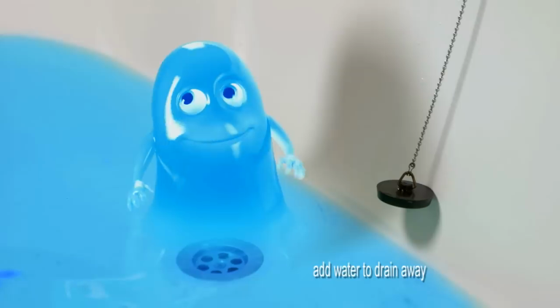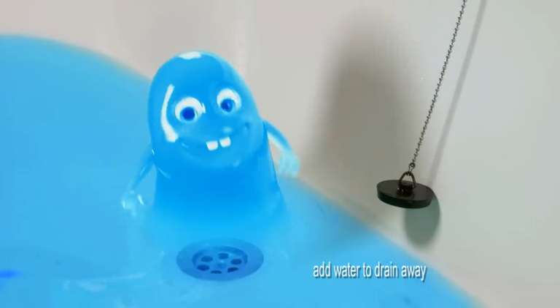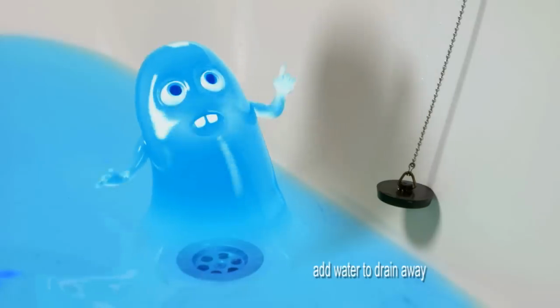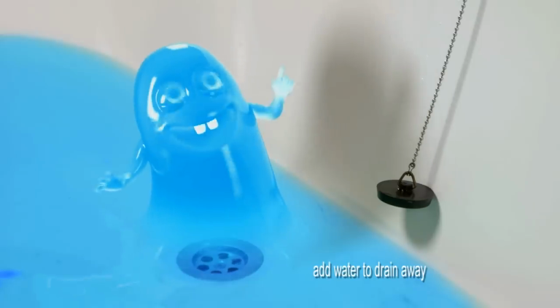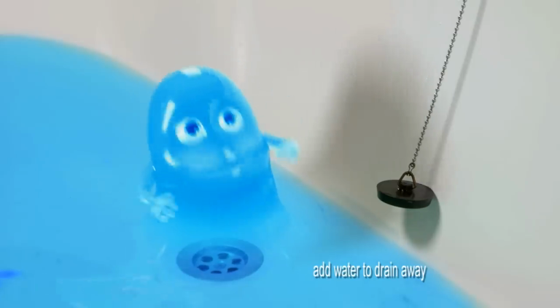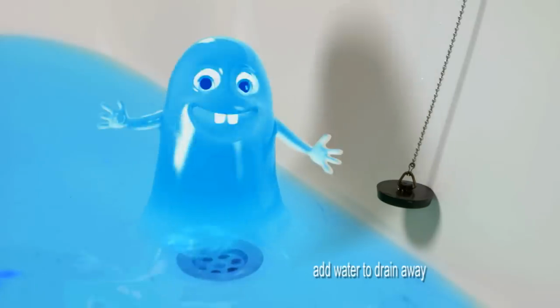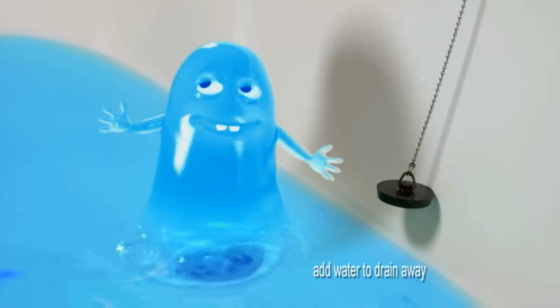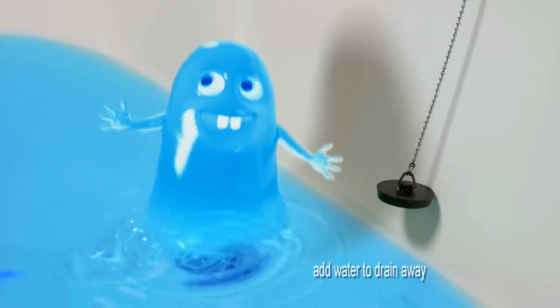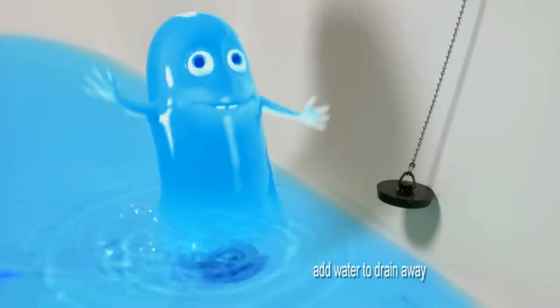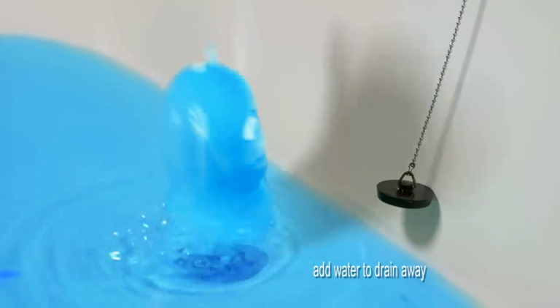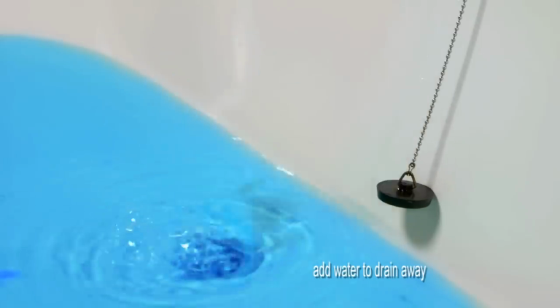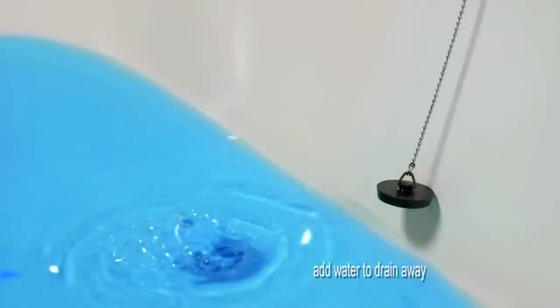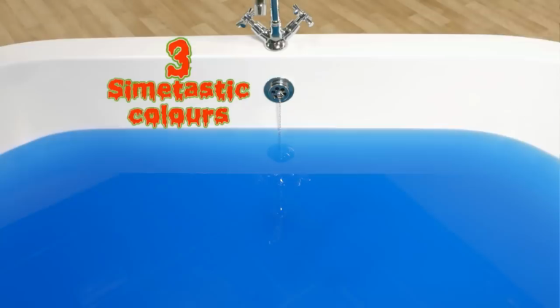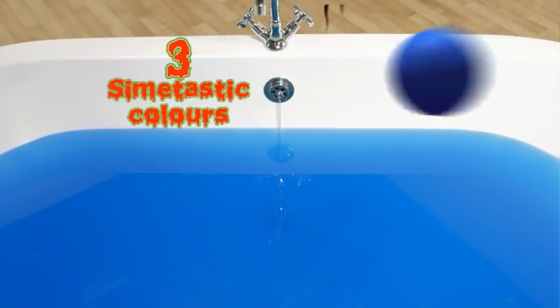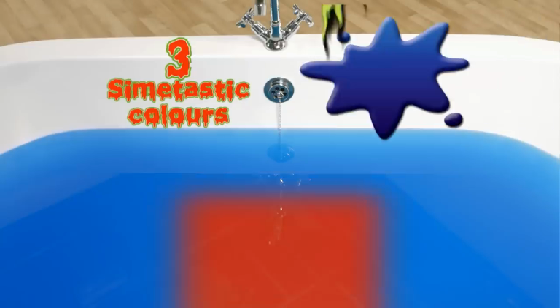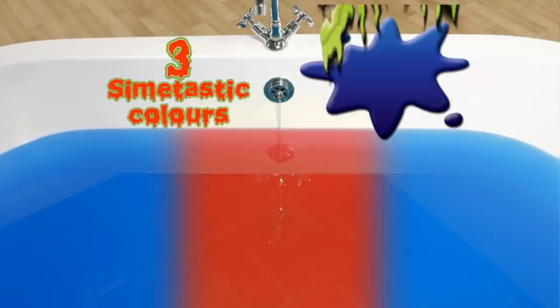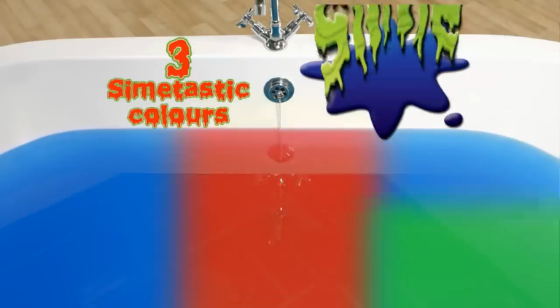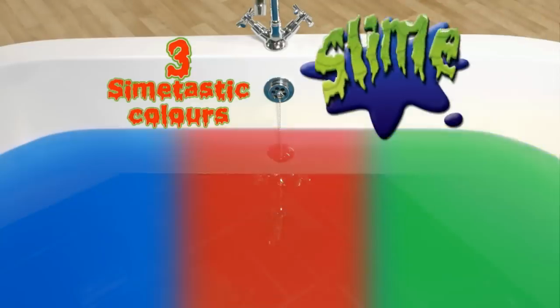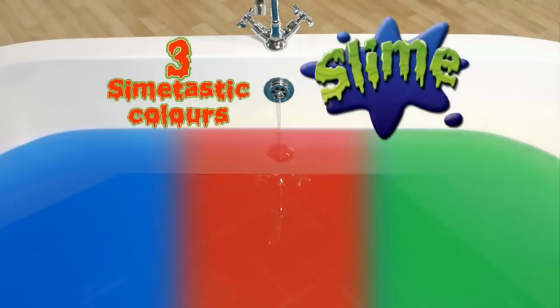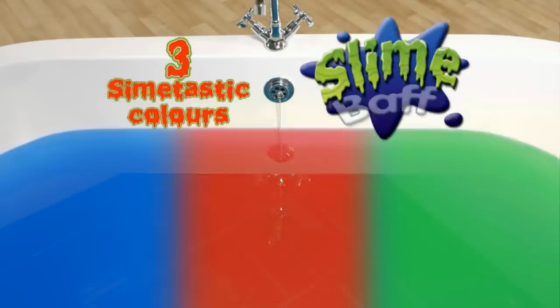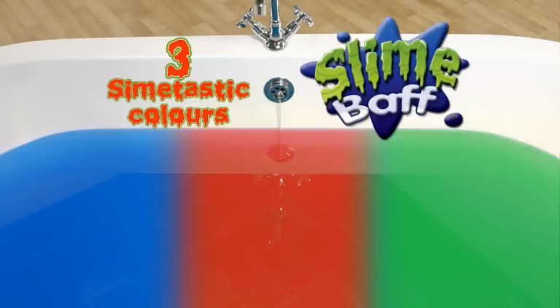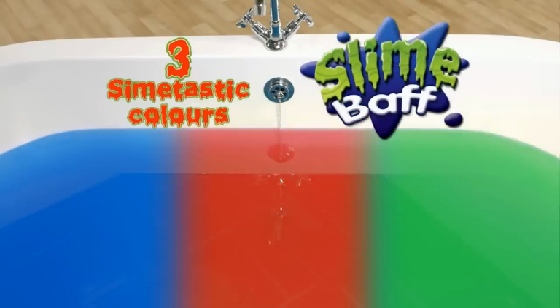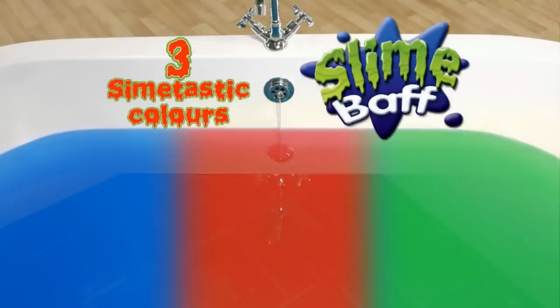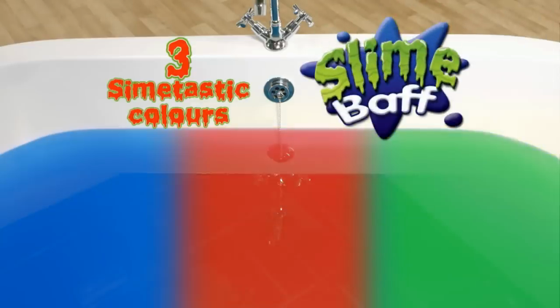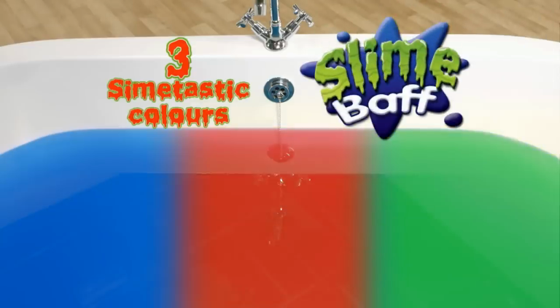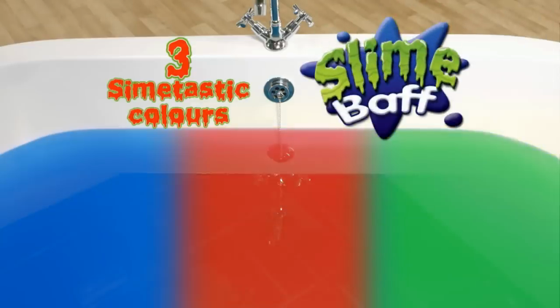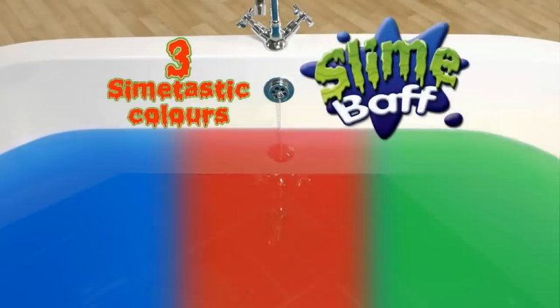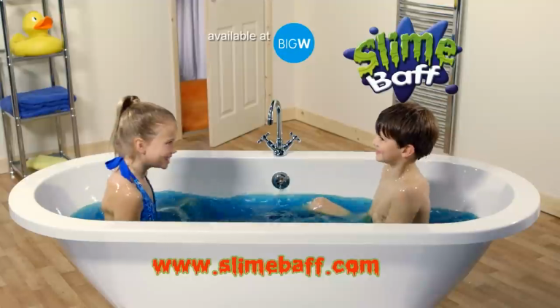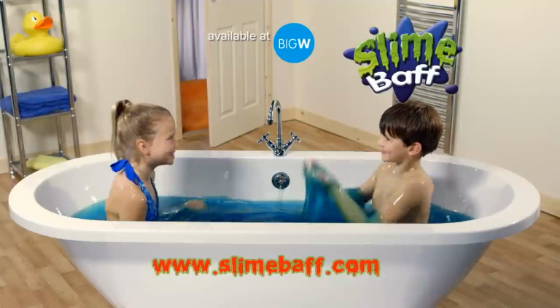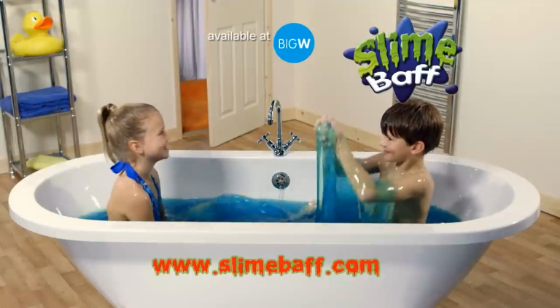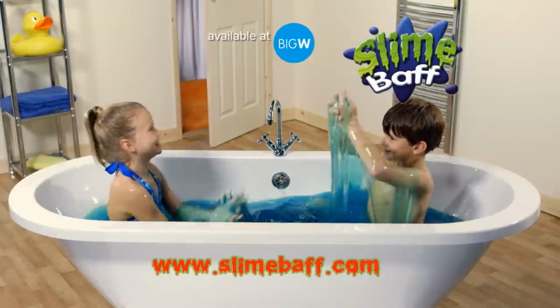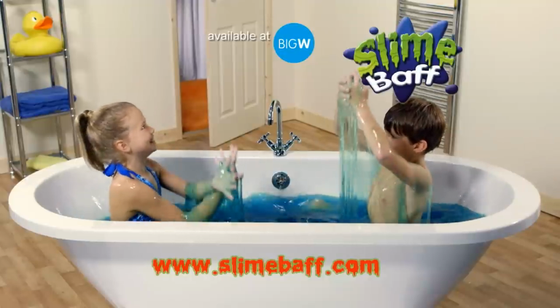See you next bath time! You can have fun in three slime-tastic colours! It's amazing!